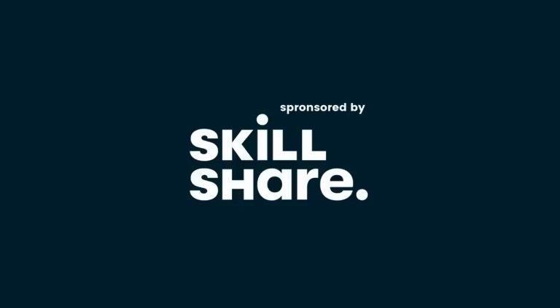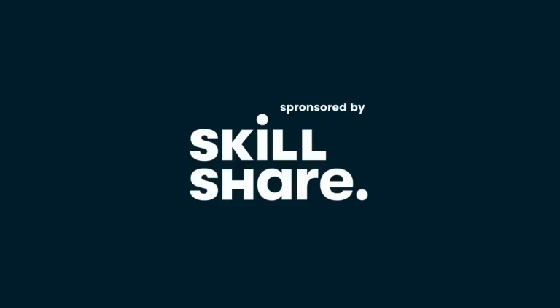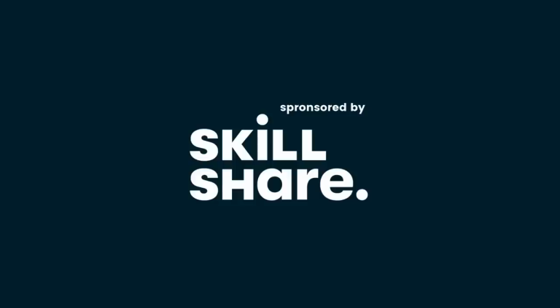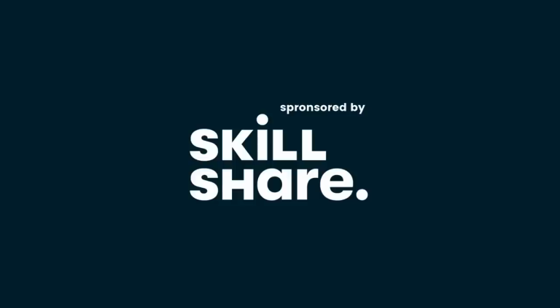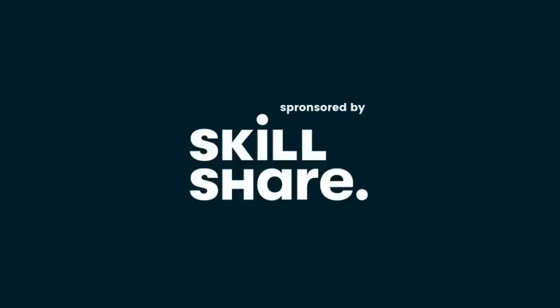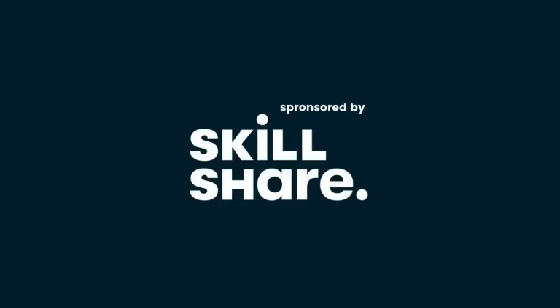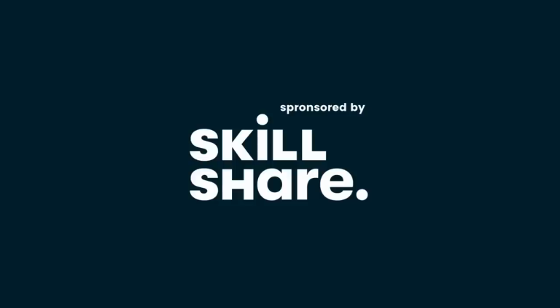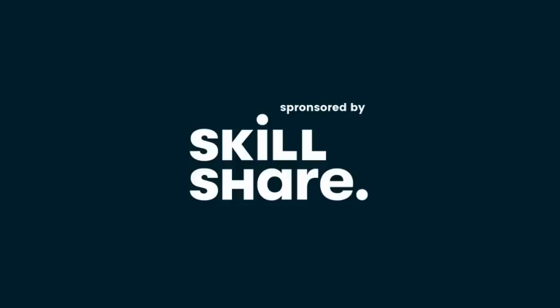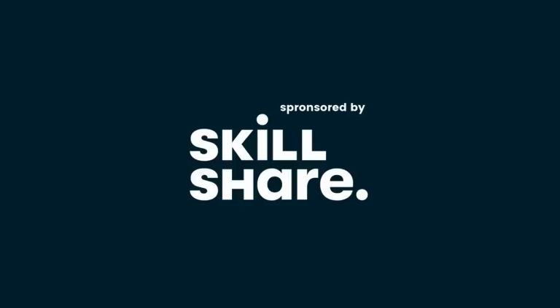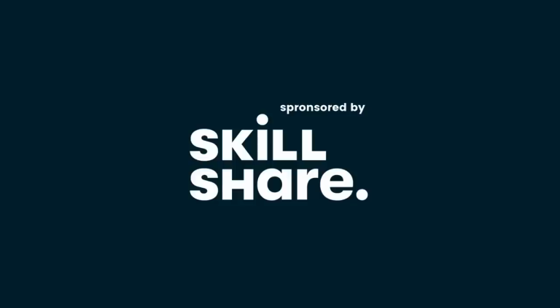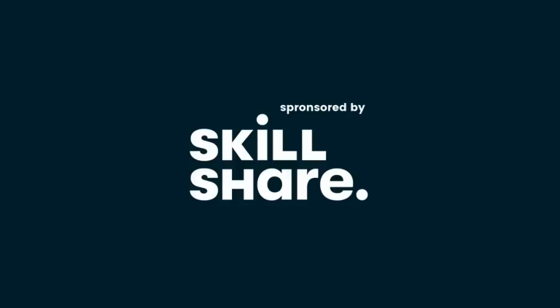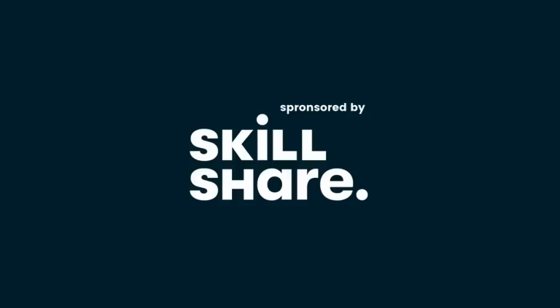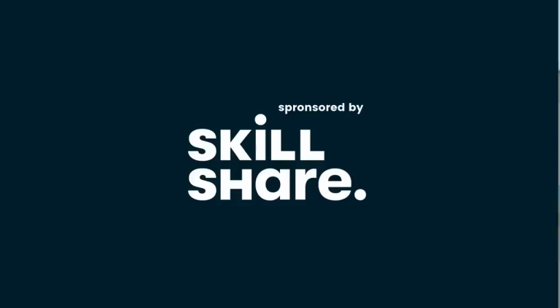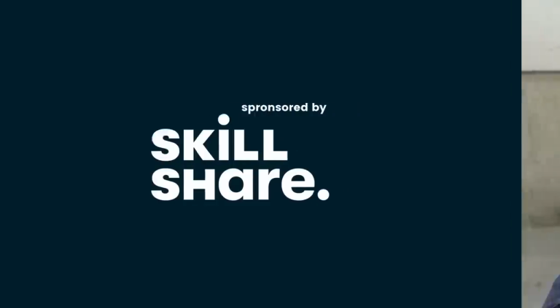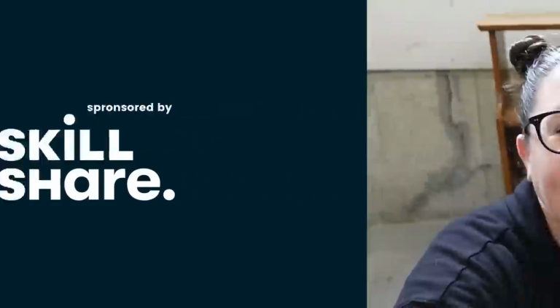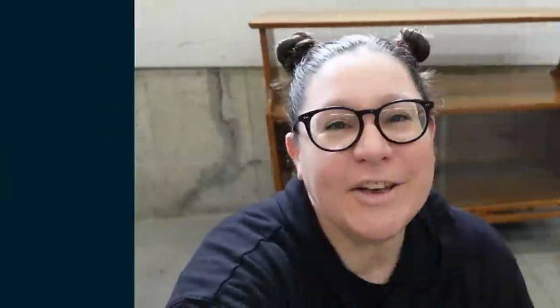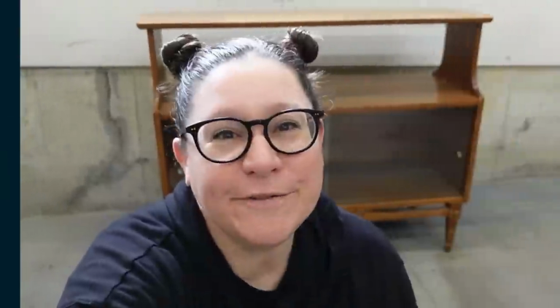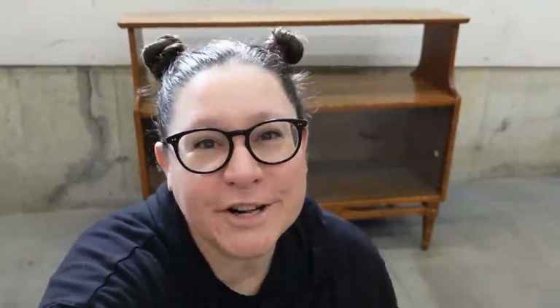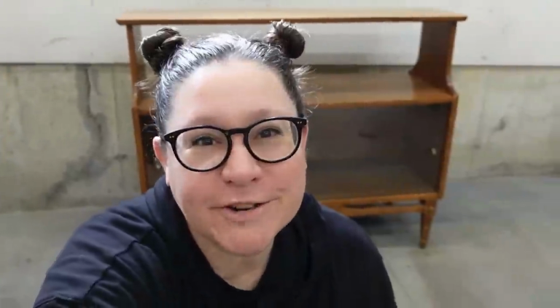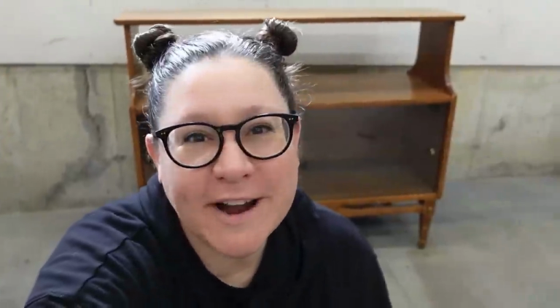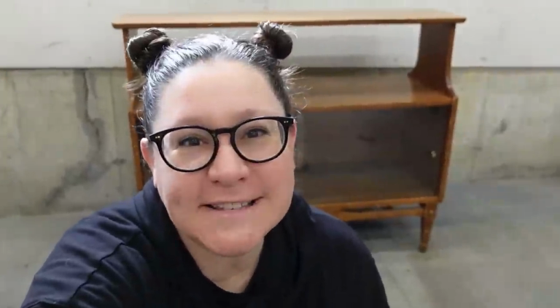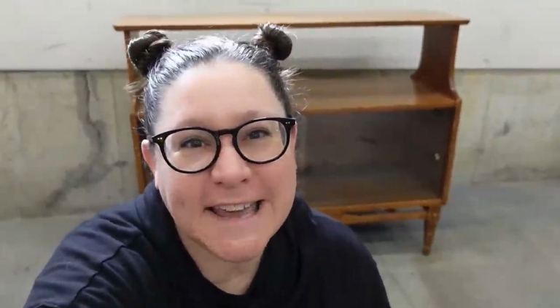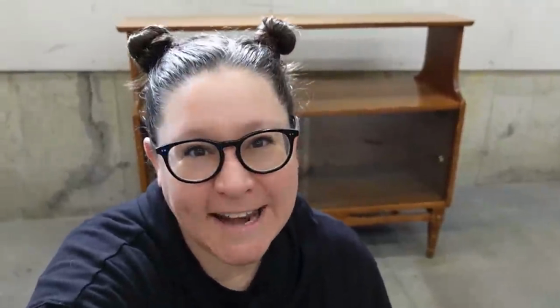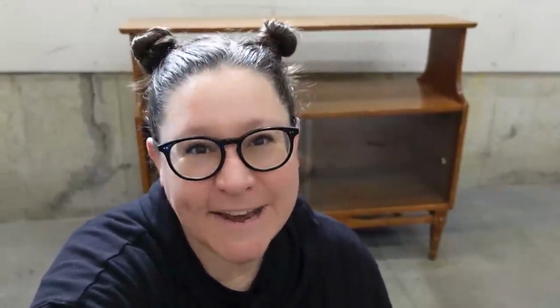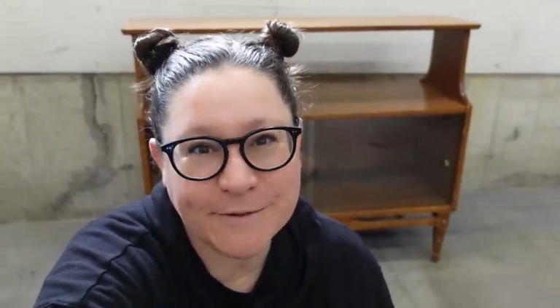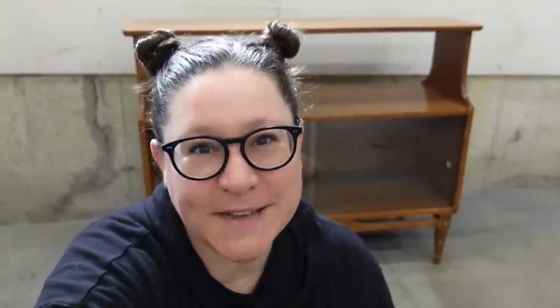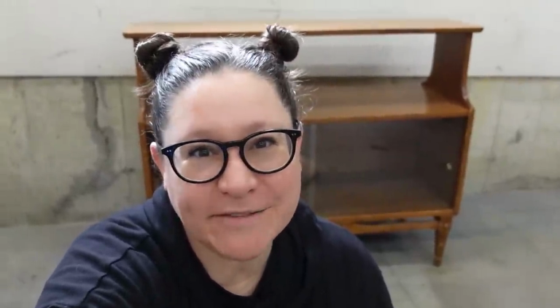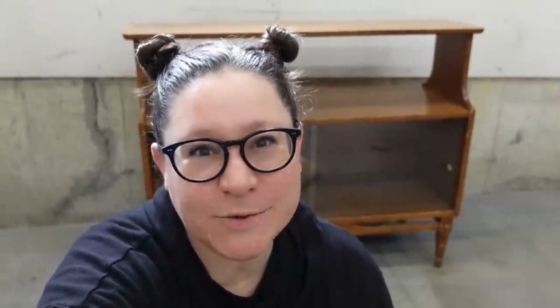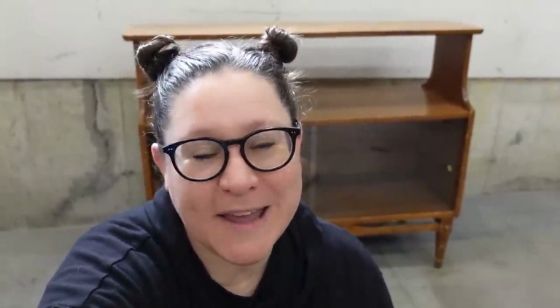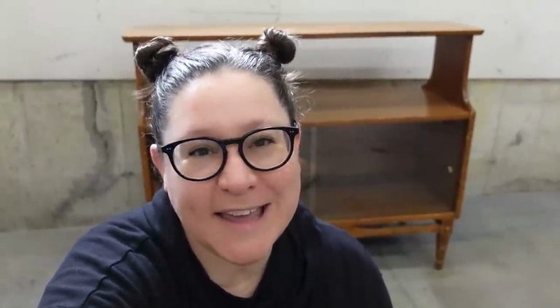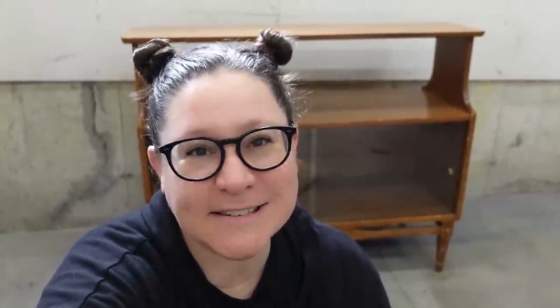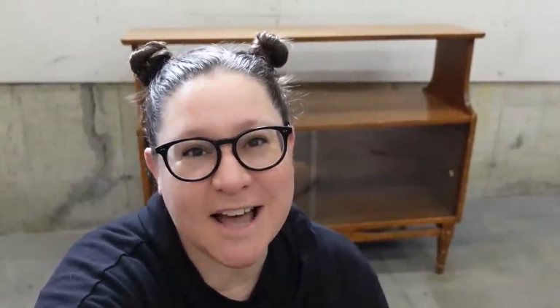This video is sponsored by Skillshare. Hello furniture friends, Katie here from Salvaged by Kay Scott.